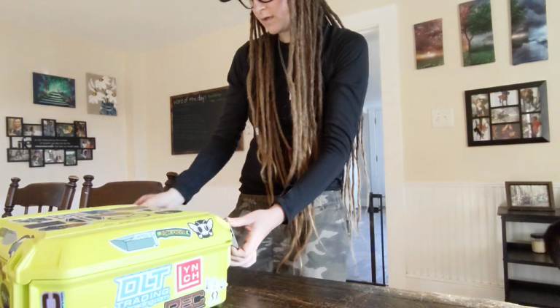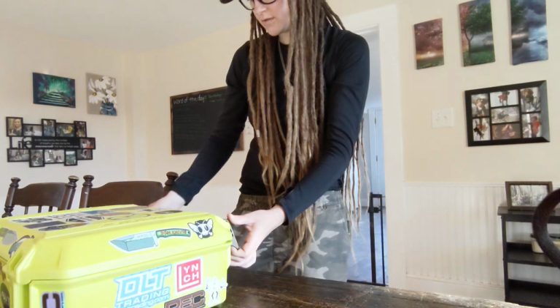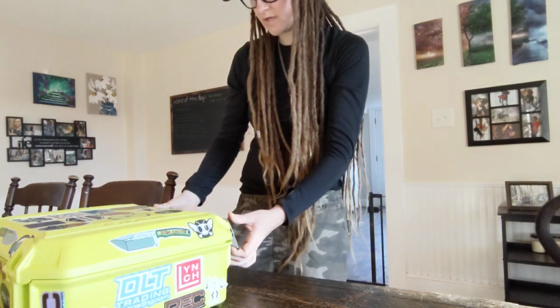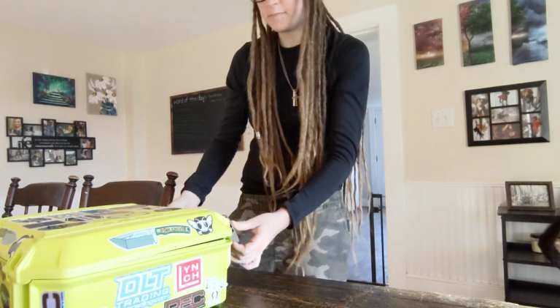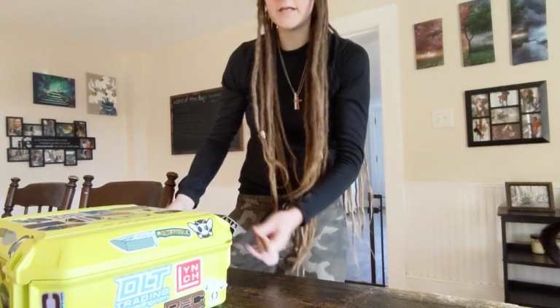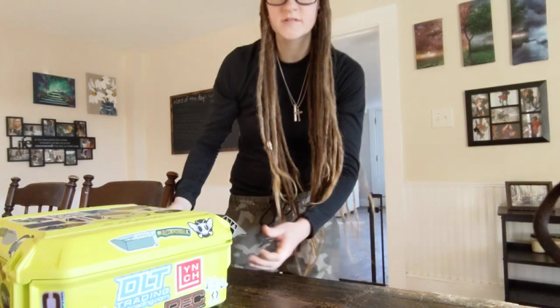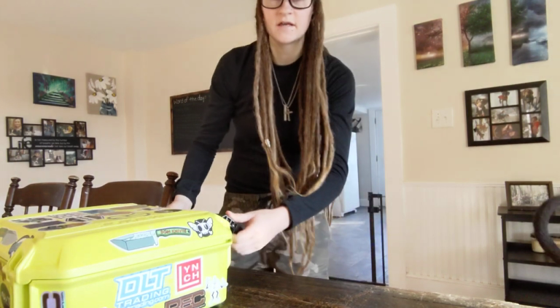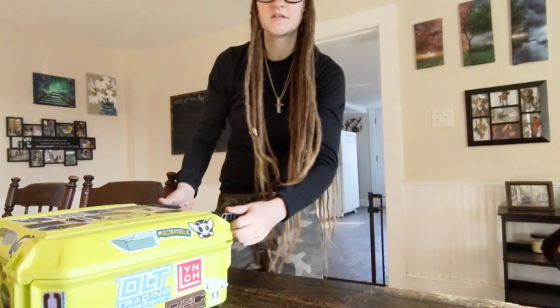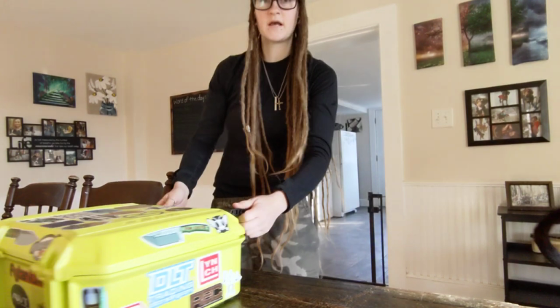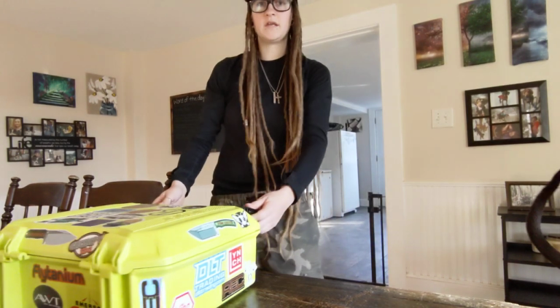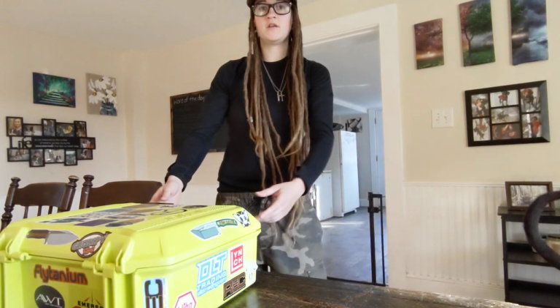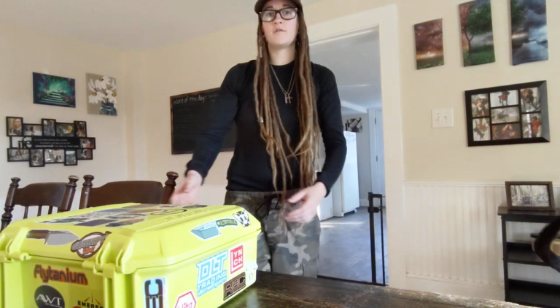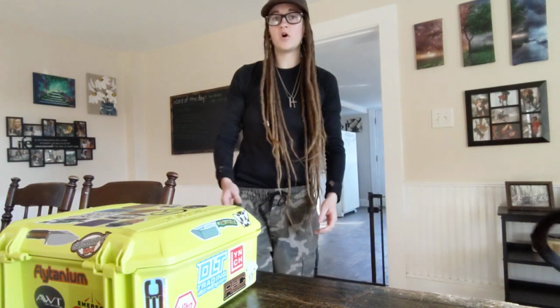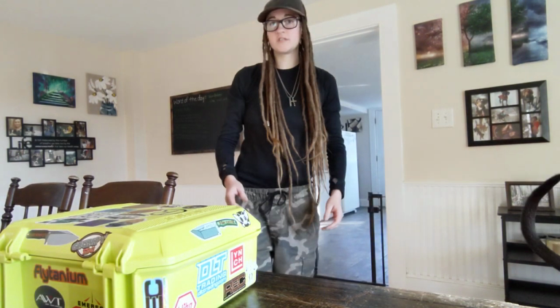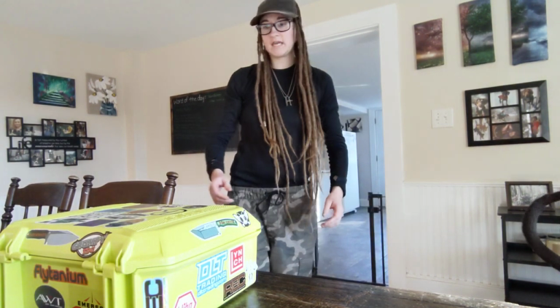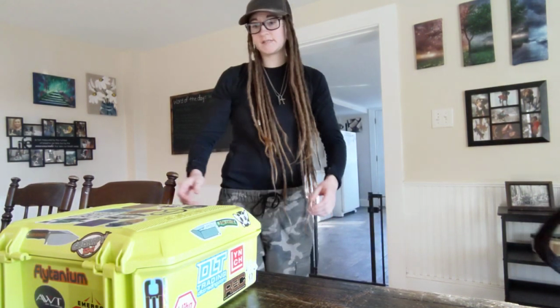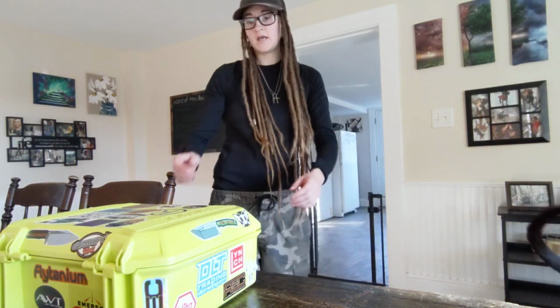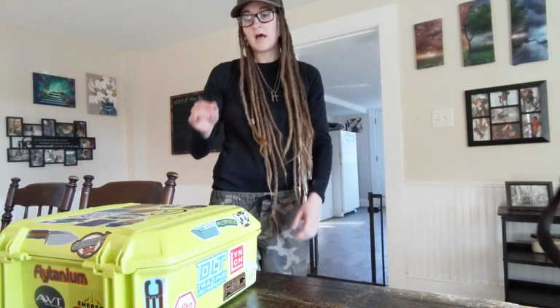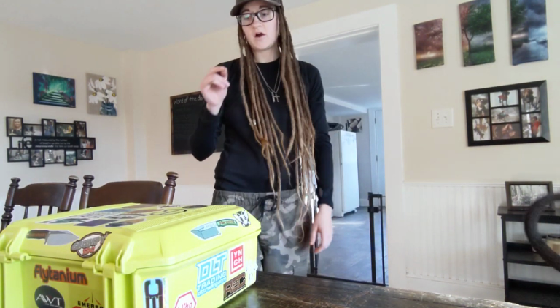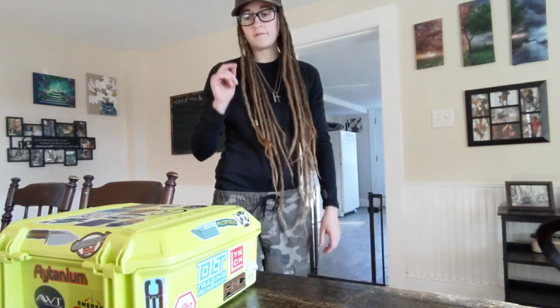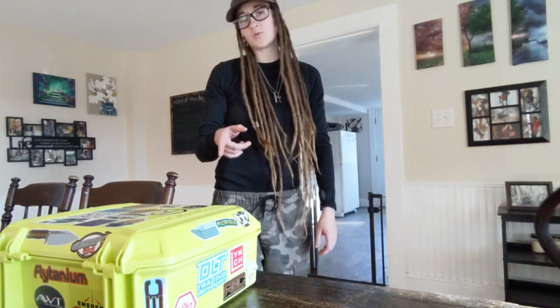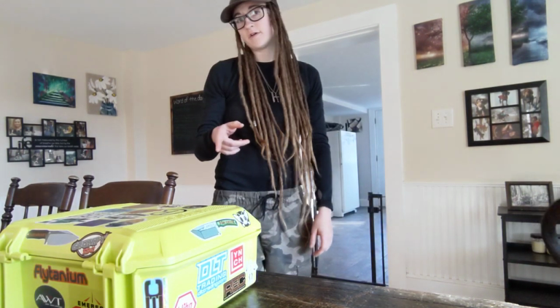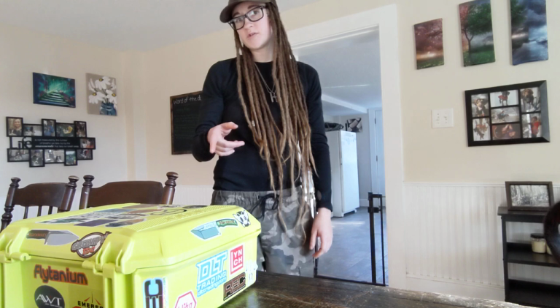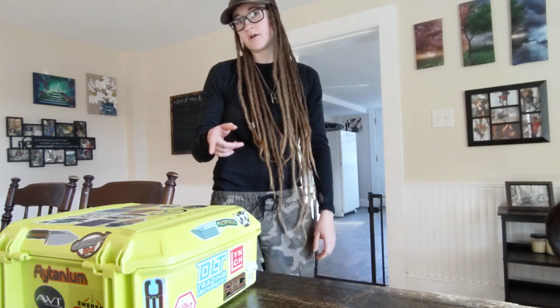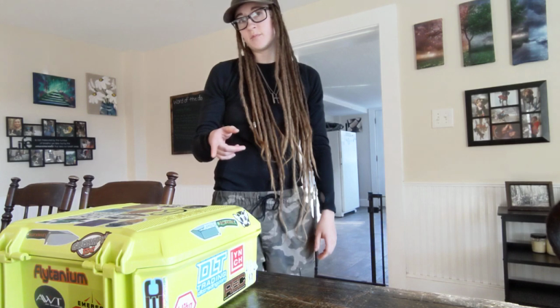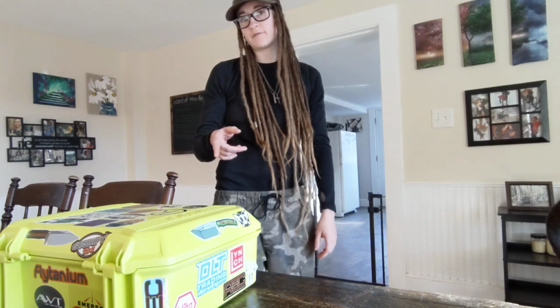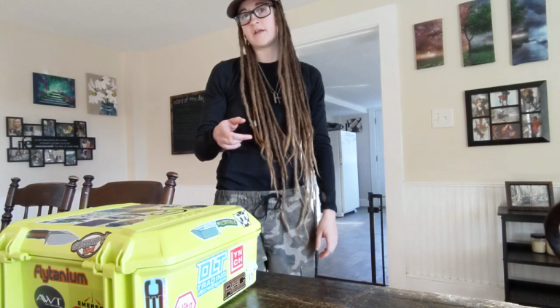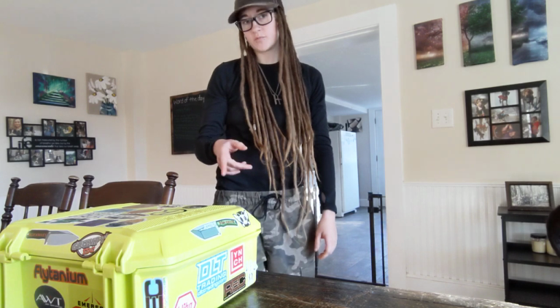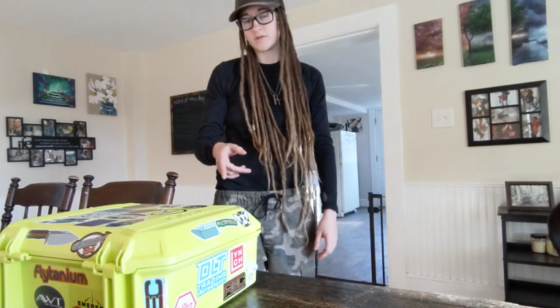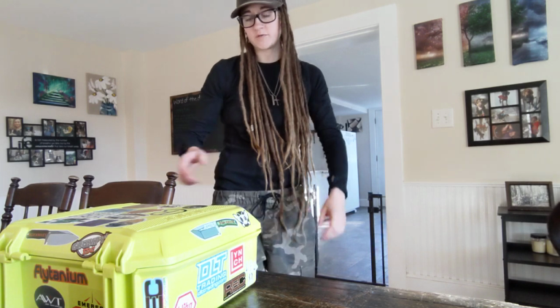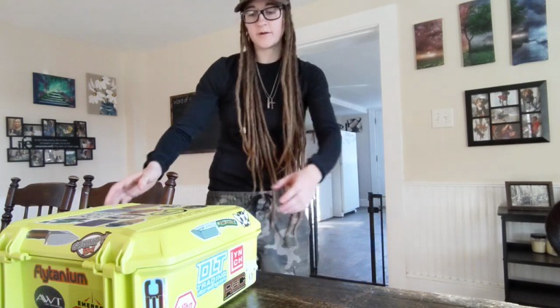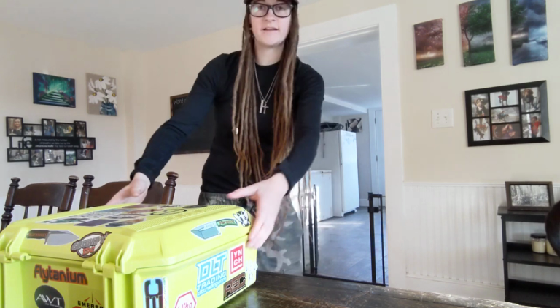This is a medium-sized Pelican vault case. I got it for 25% off on Black Friday, so I'm really stoked about it.